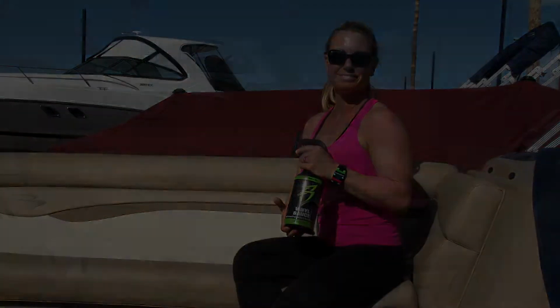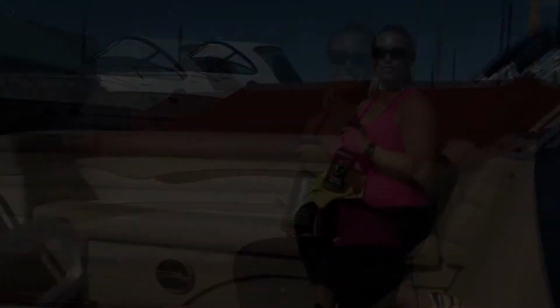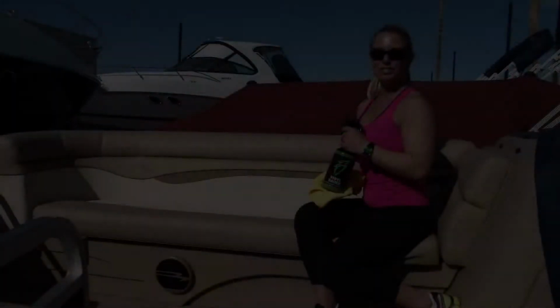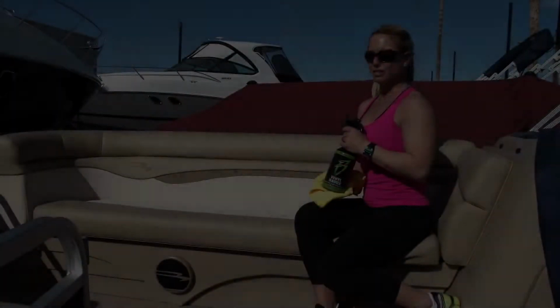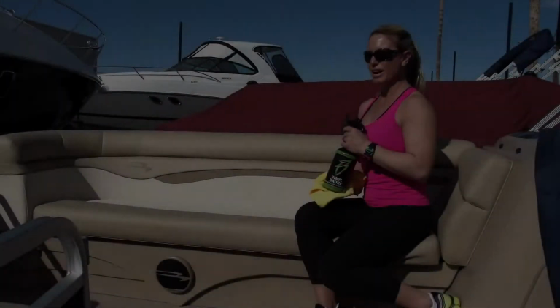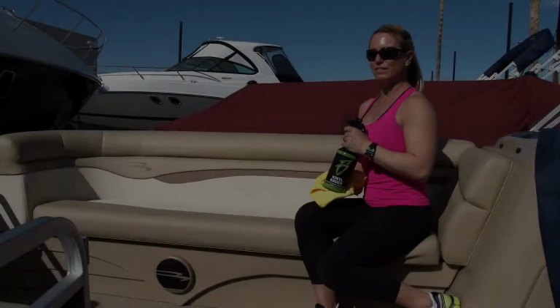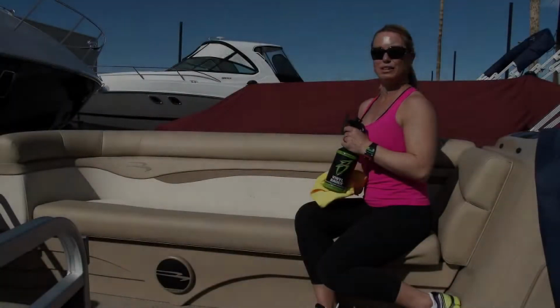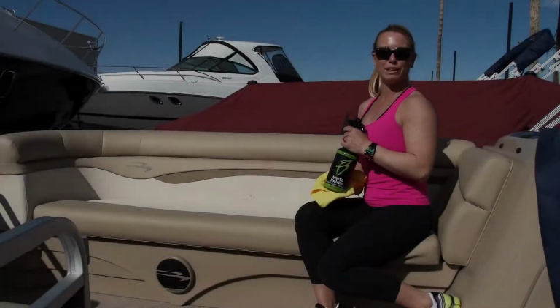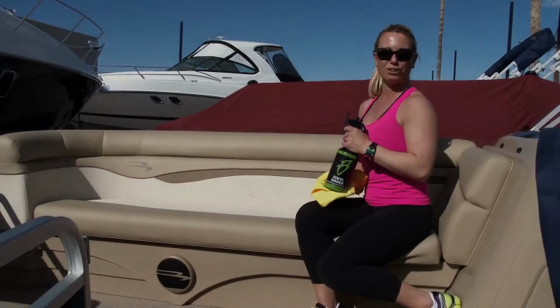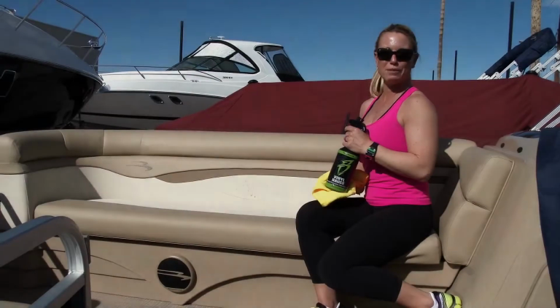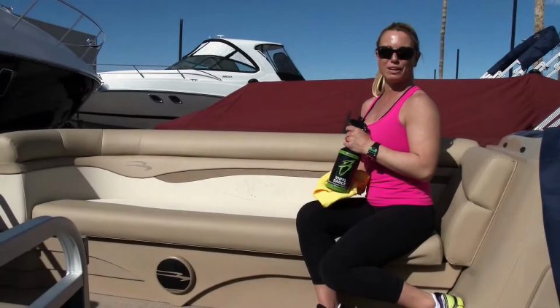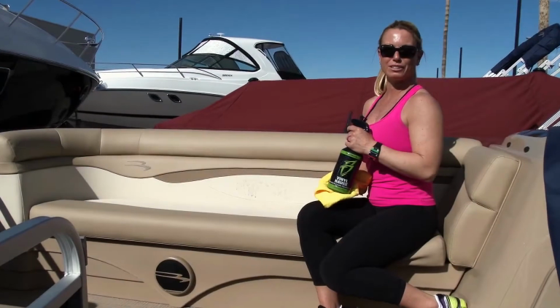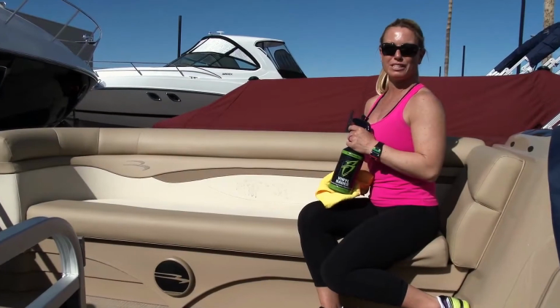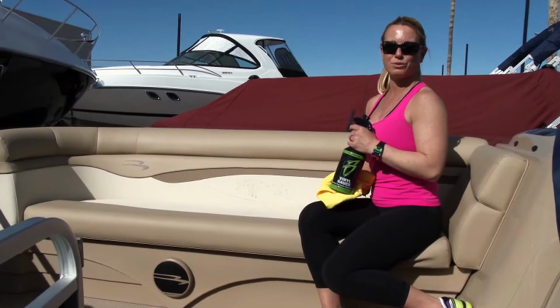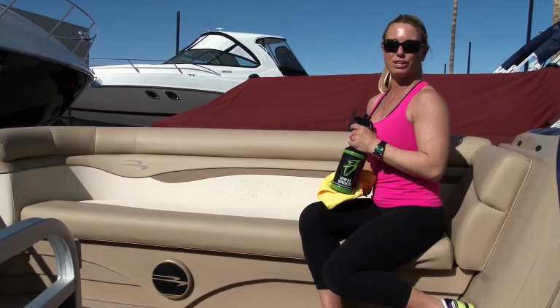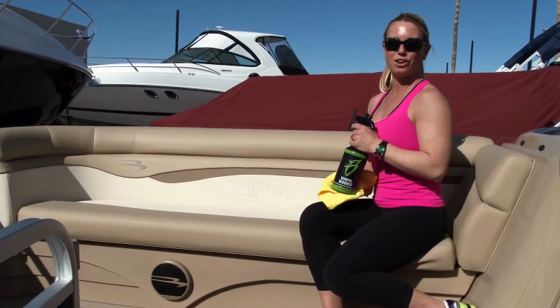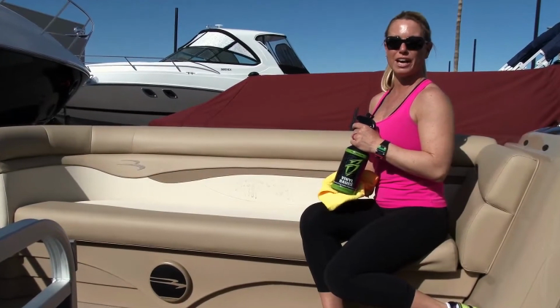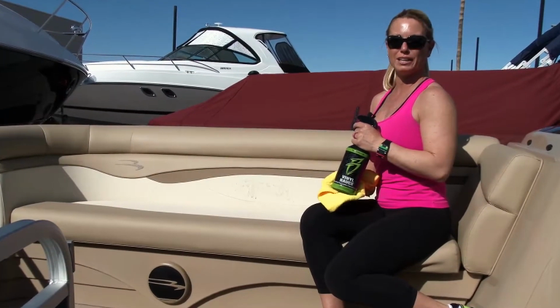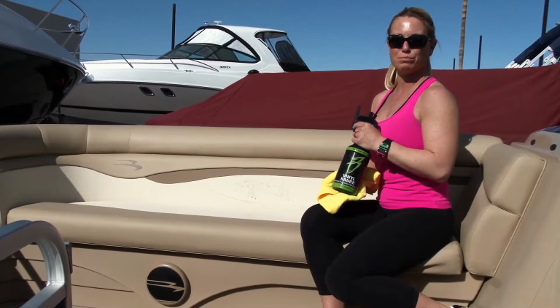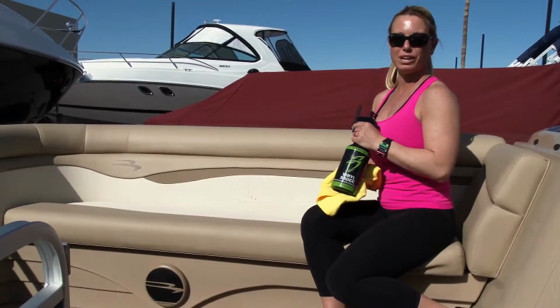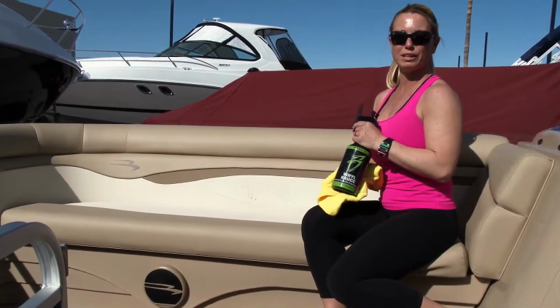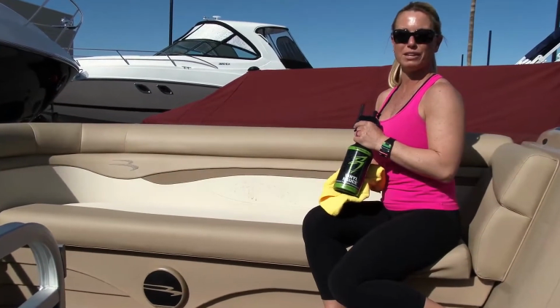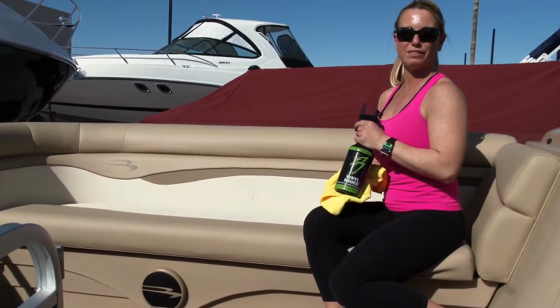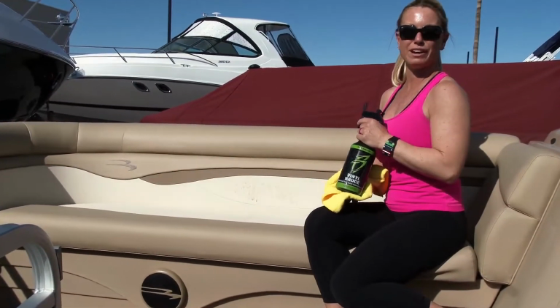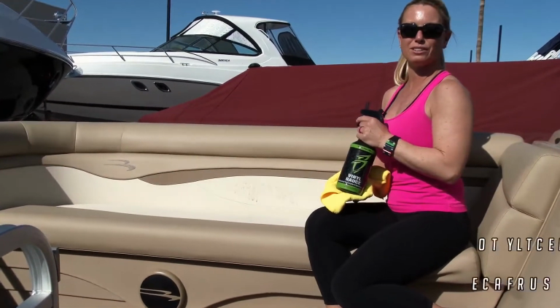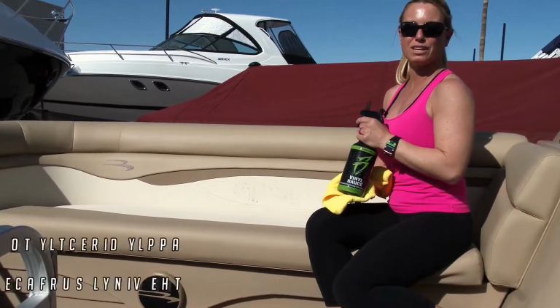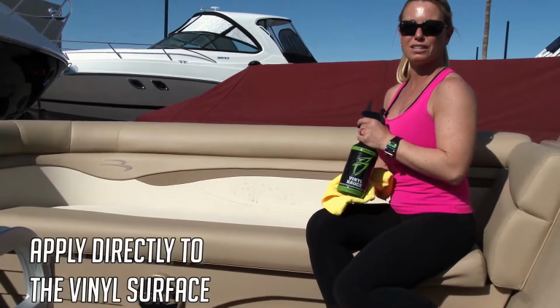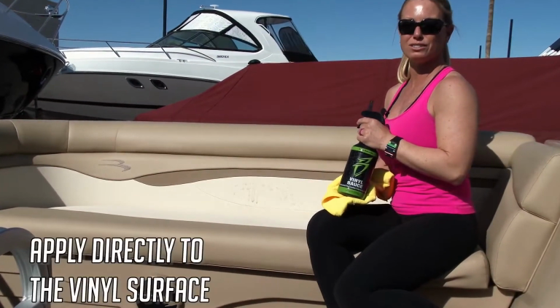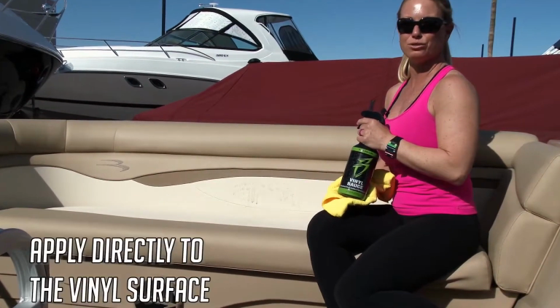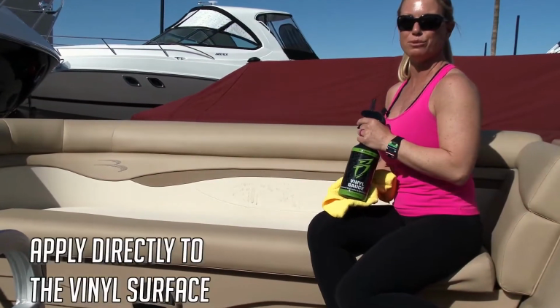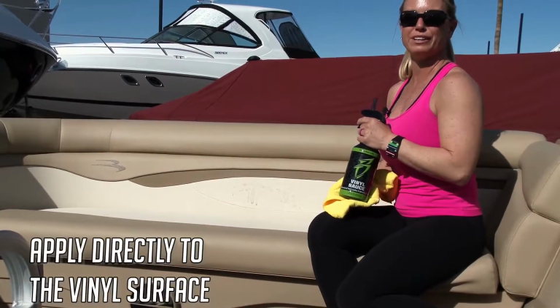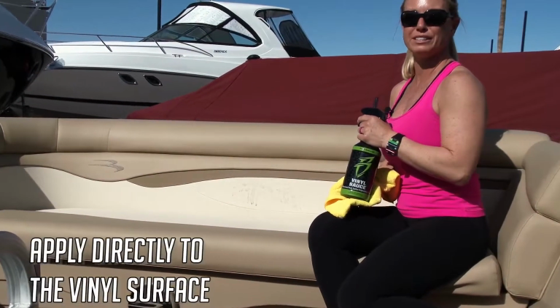As you can see, we have a little bit of grime on our seats. We're going to go ahead and spray a little bit of the Vinyl Sauce to remove it.